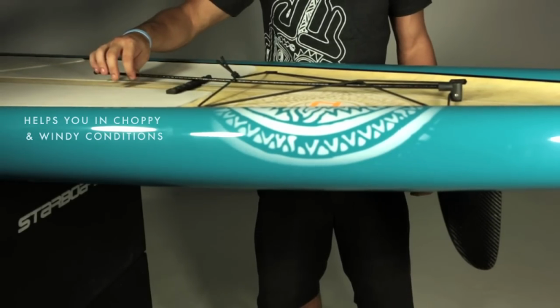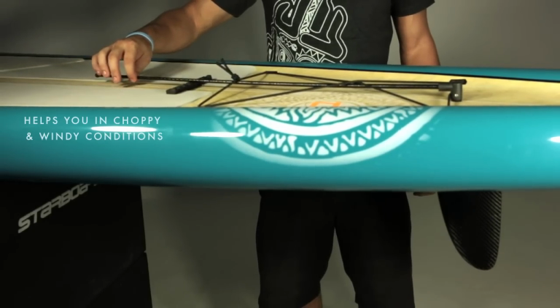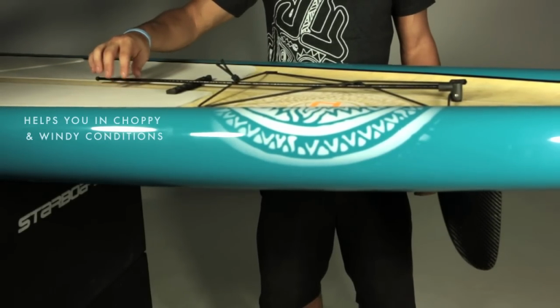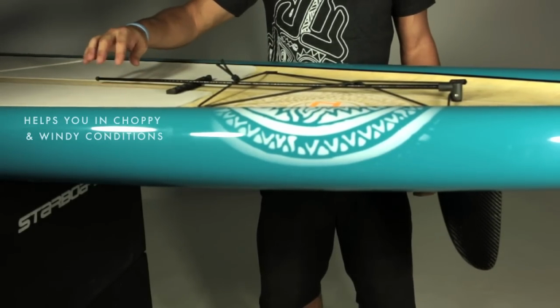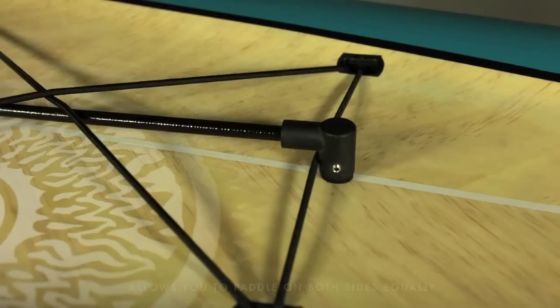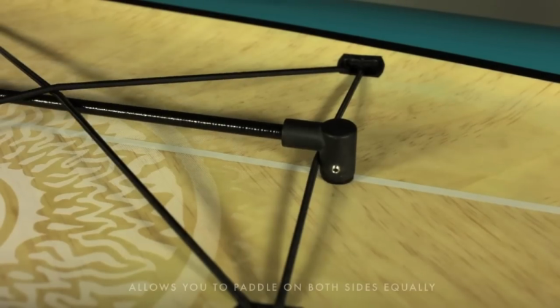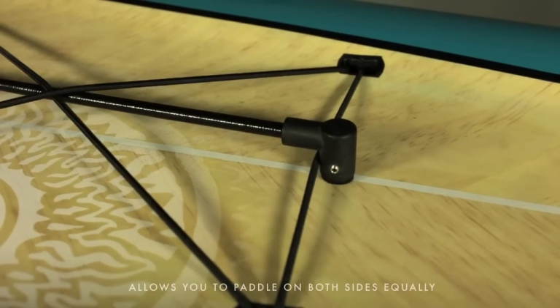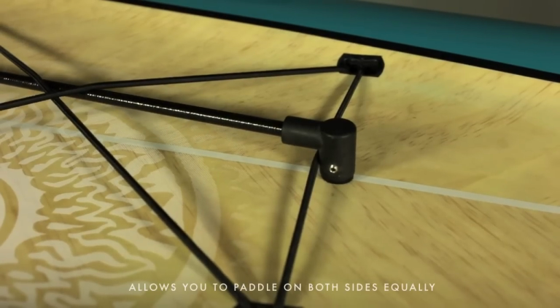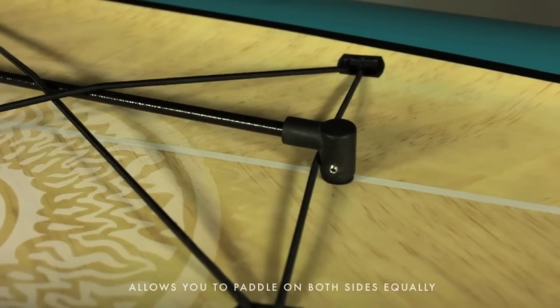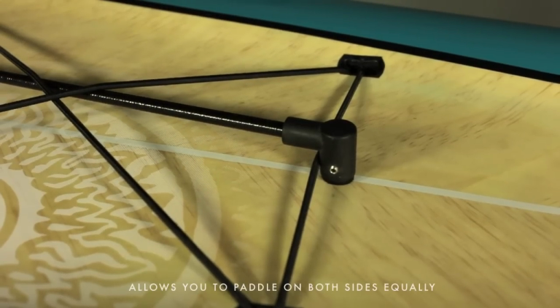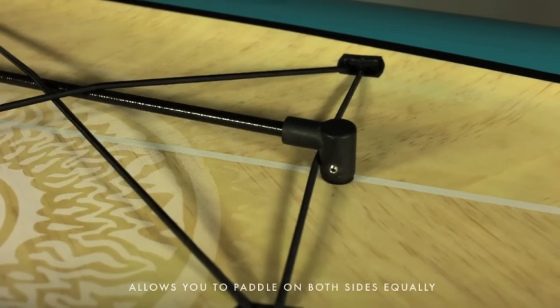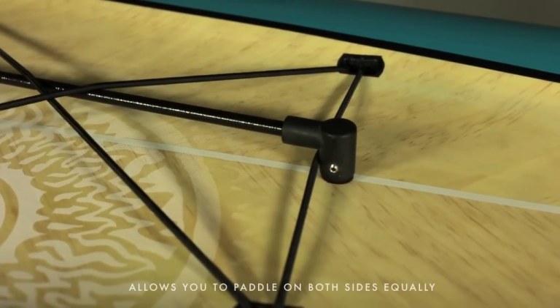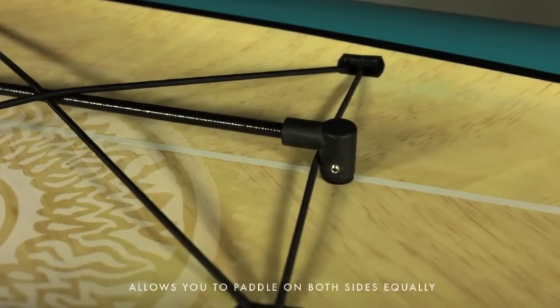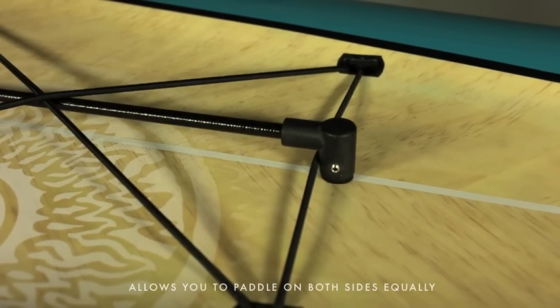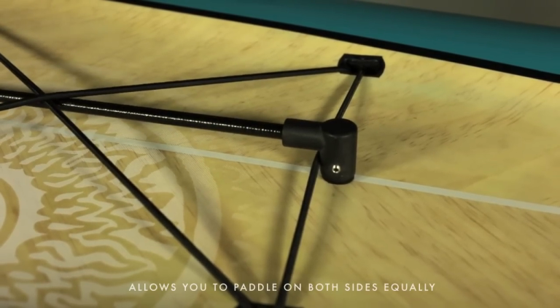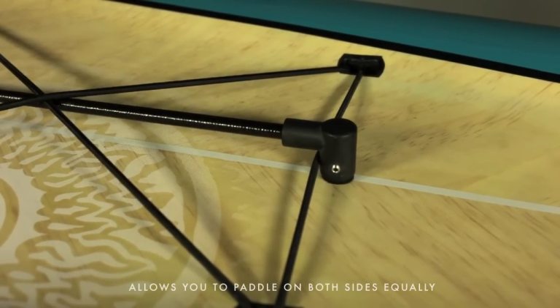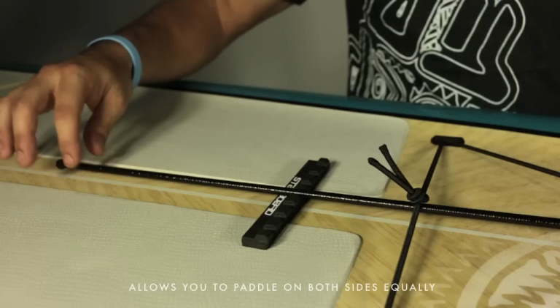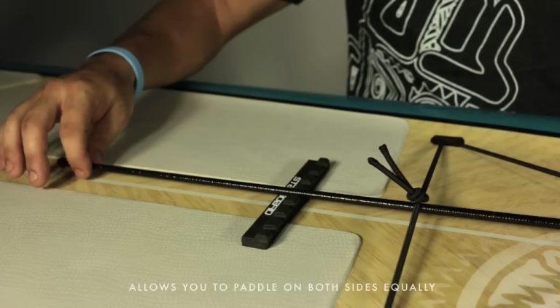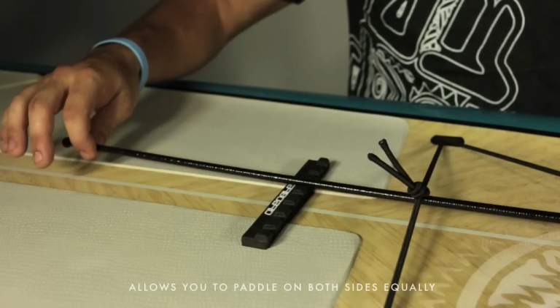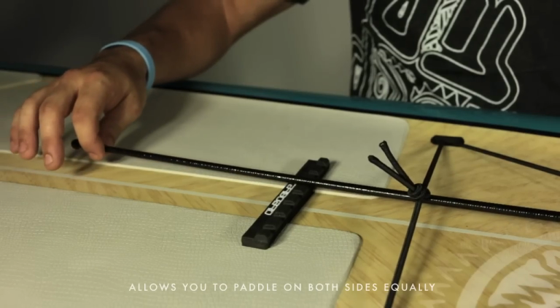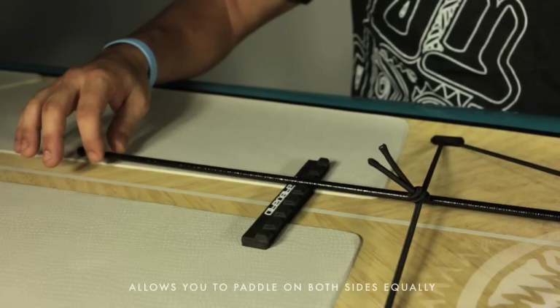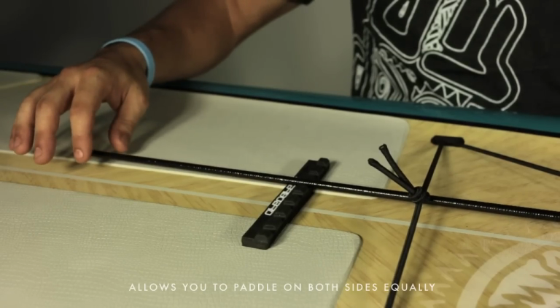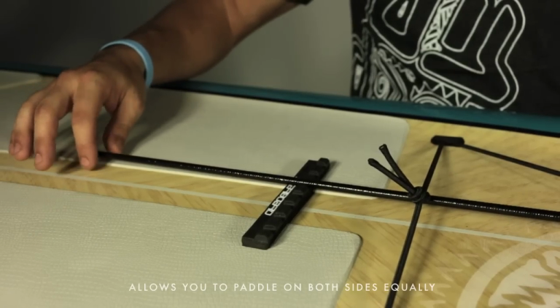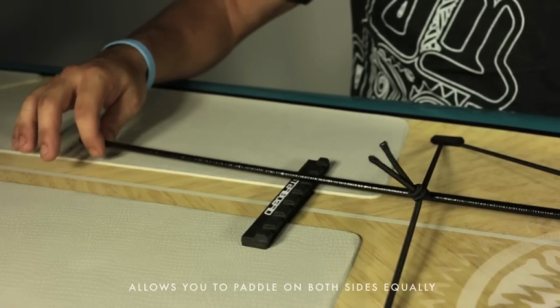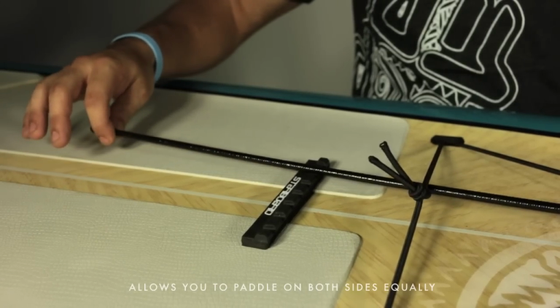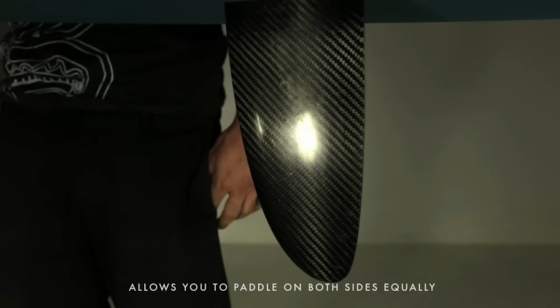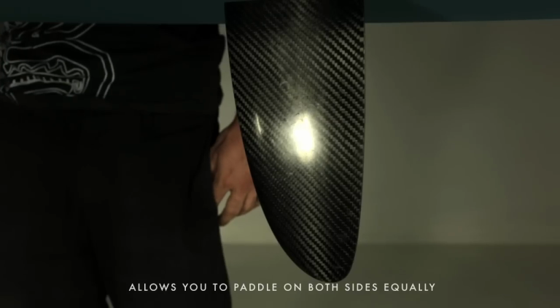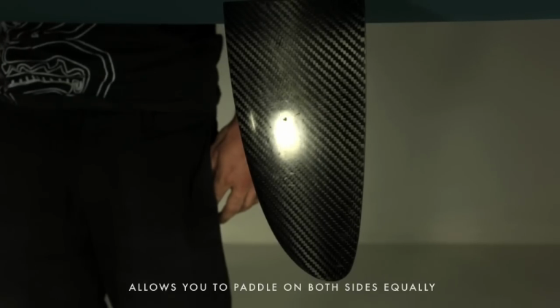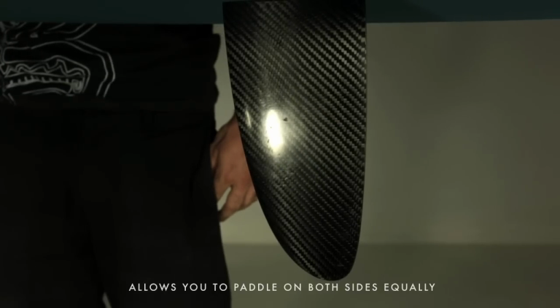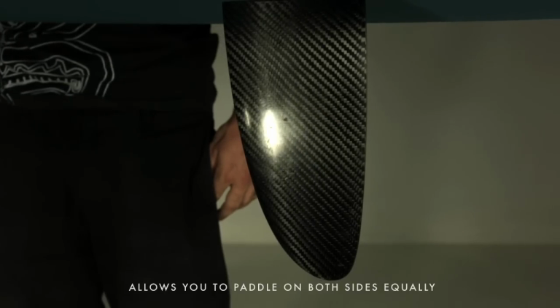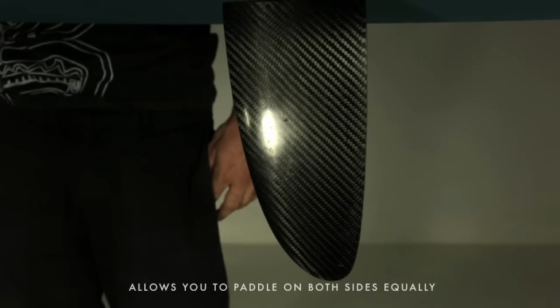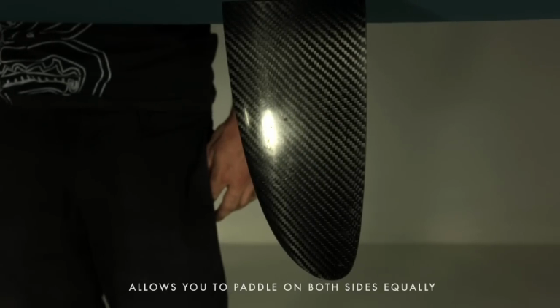A small adjustment on that board will help you to keep paddling both sides equally.